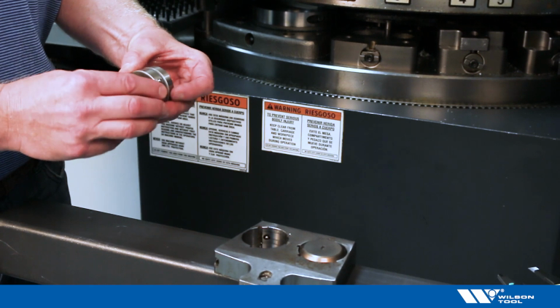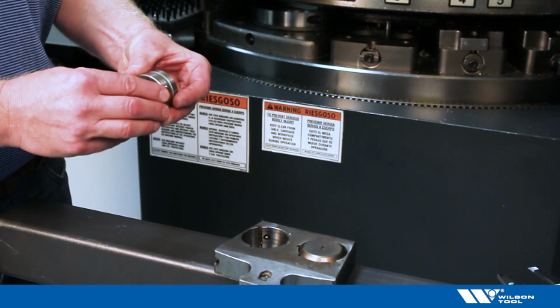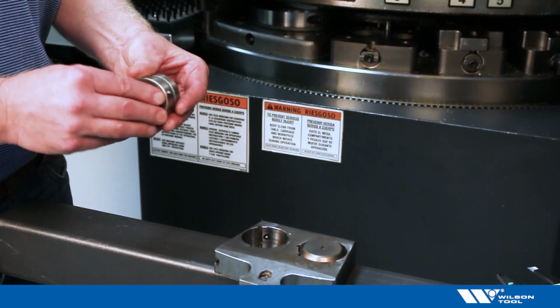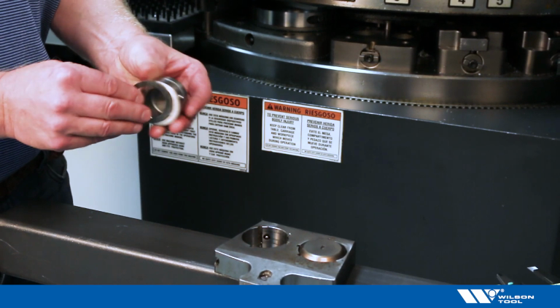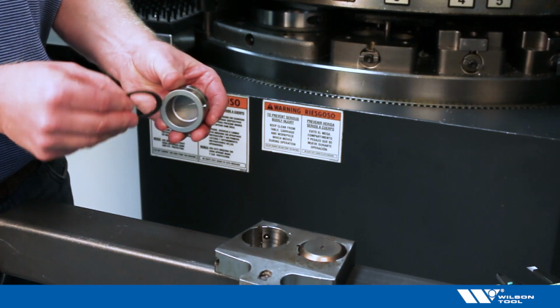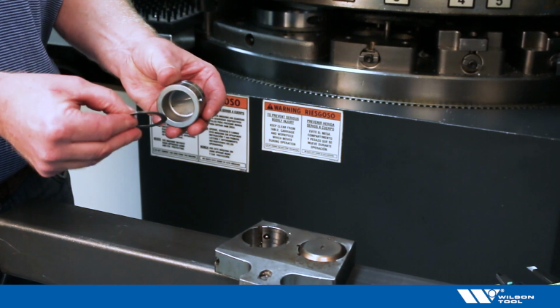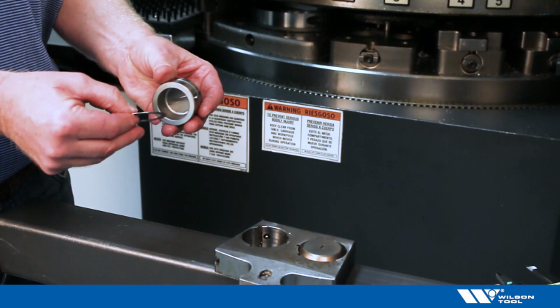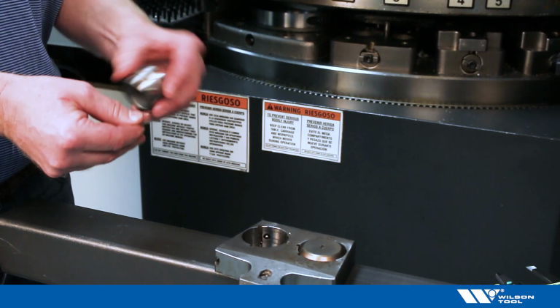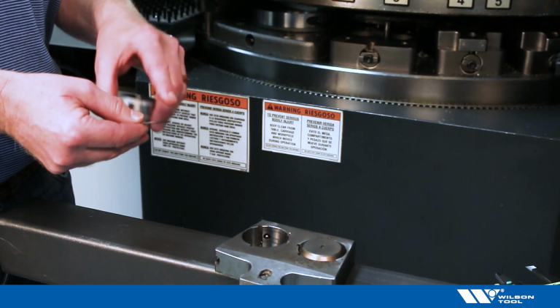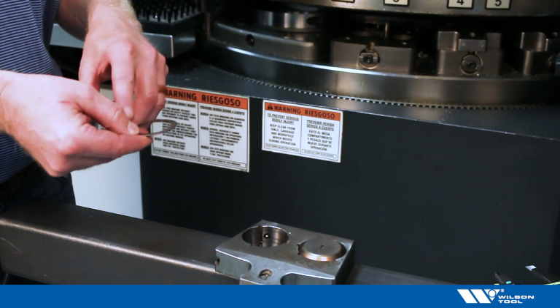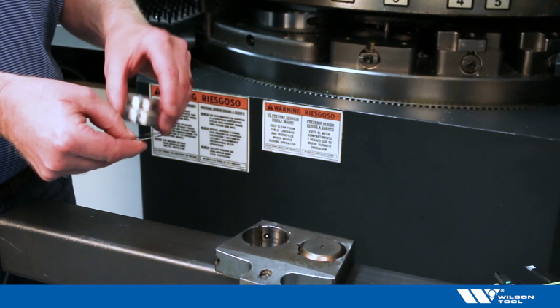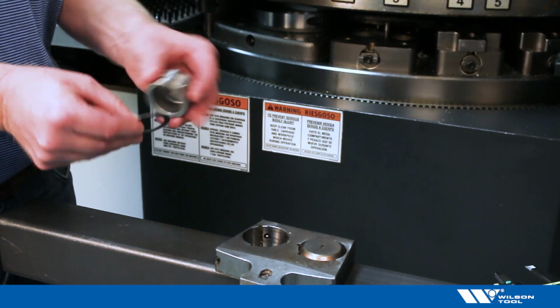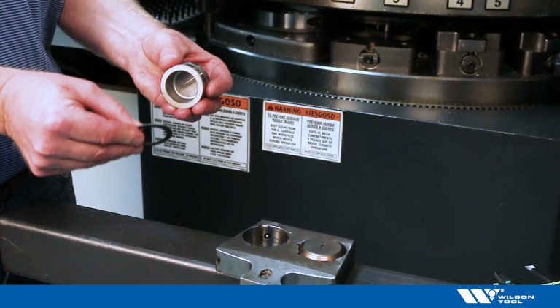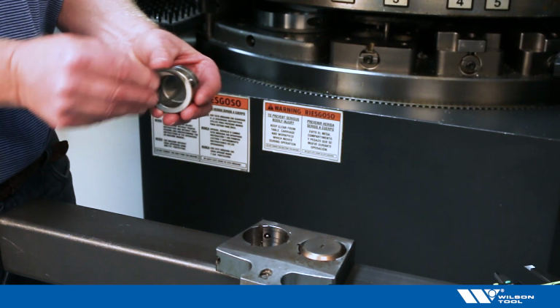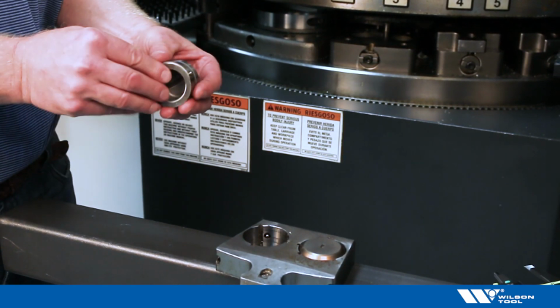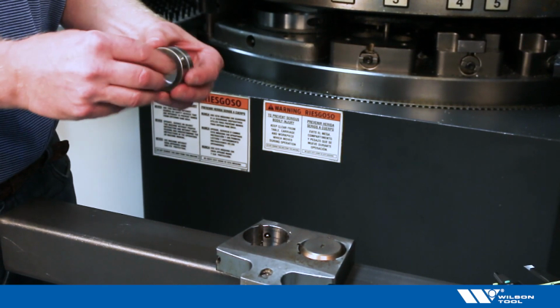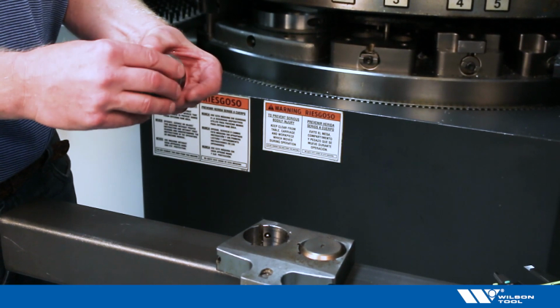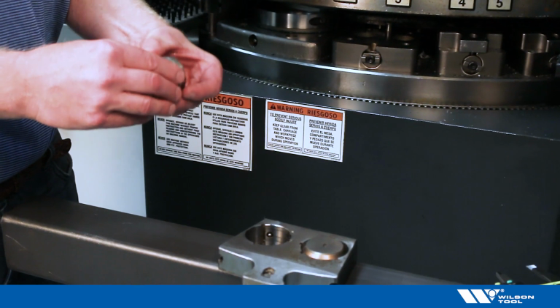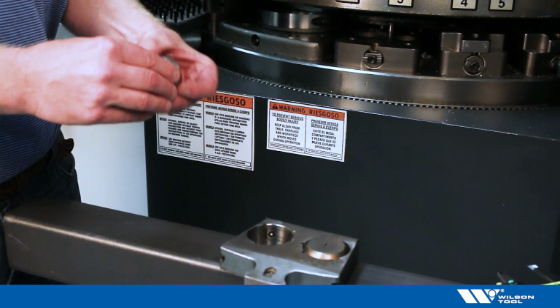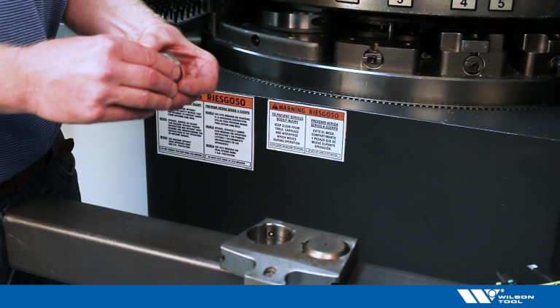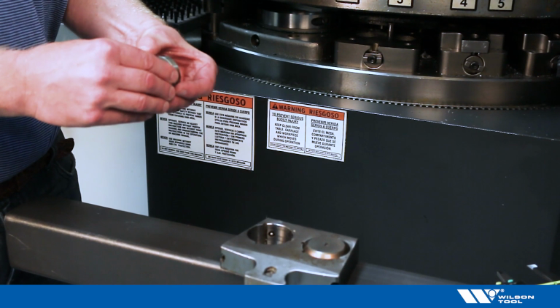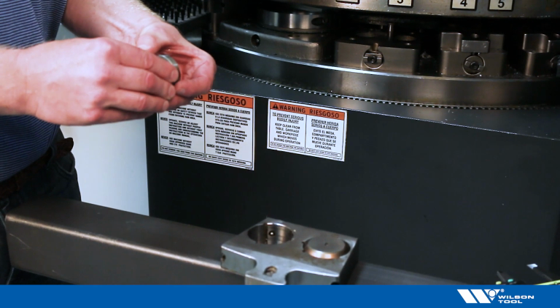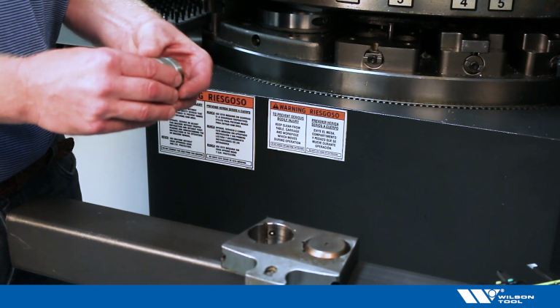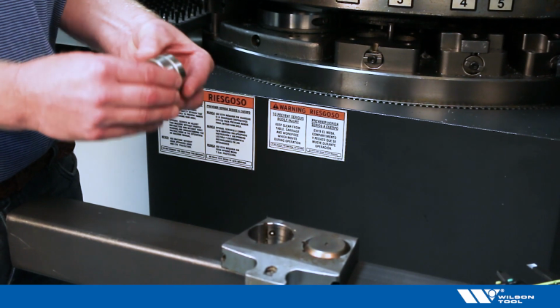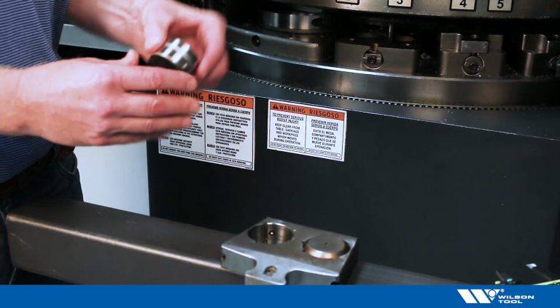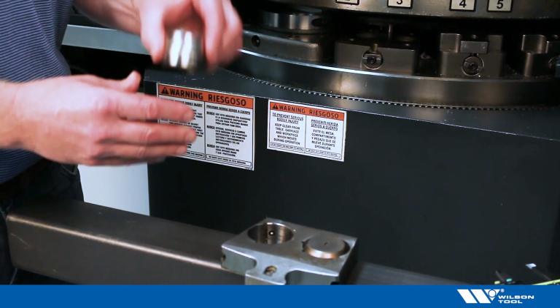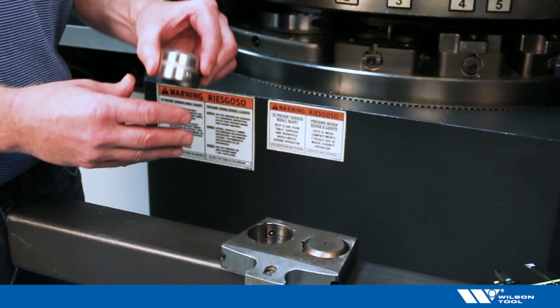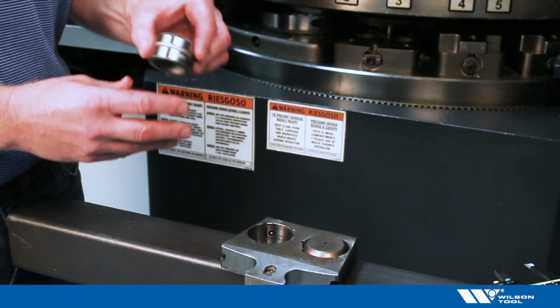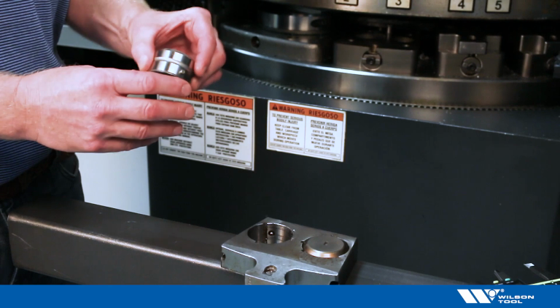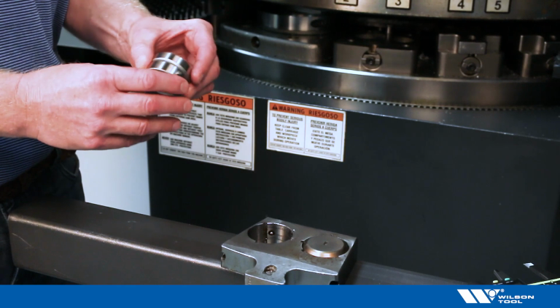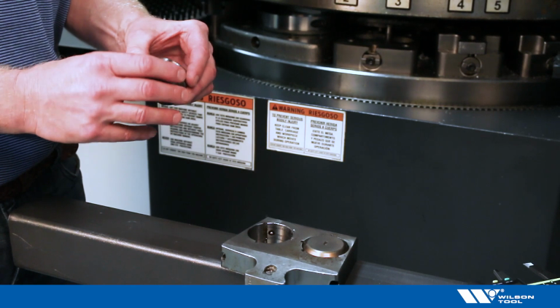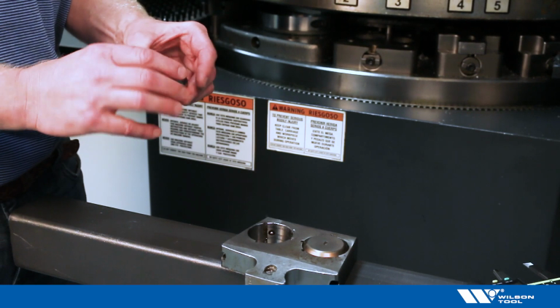In some cases it's nice to put a little grease on here to hold that shim in place so it doesn't fall off of the die.